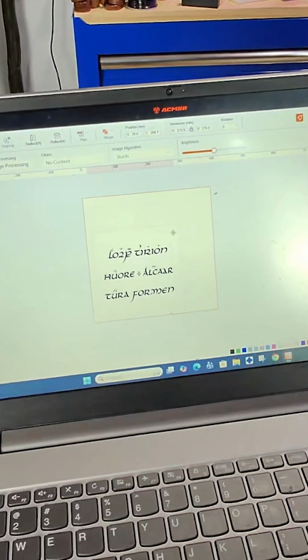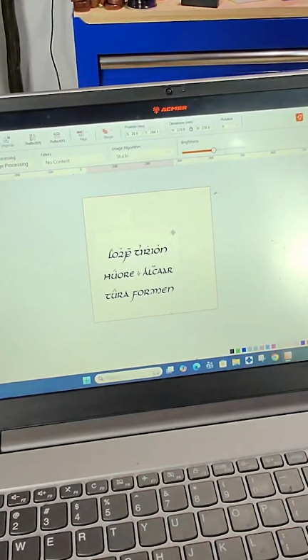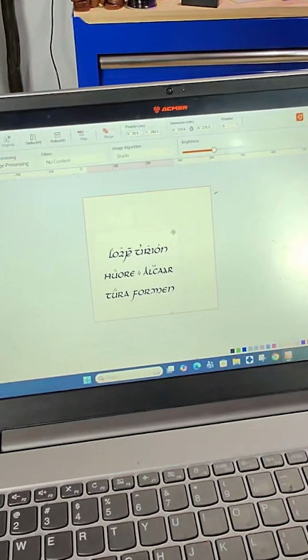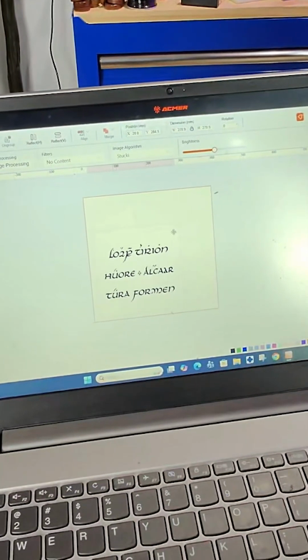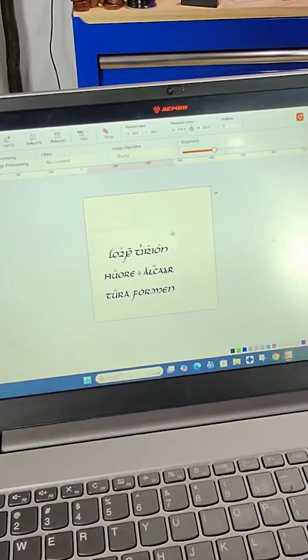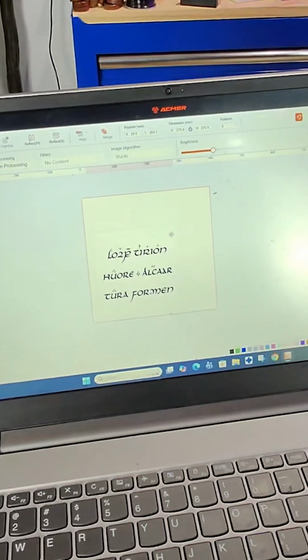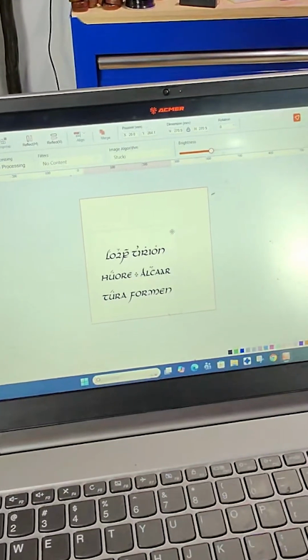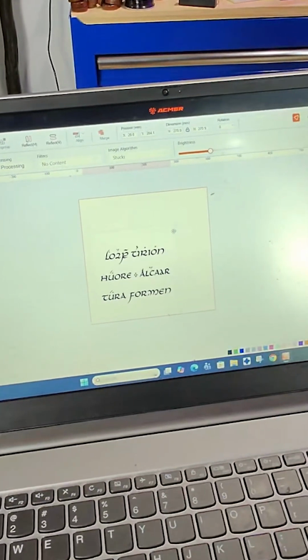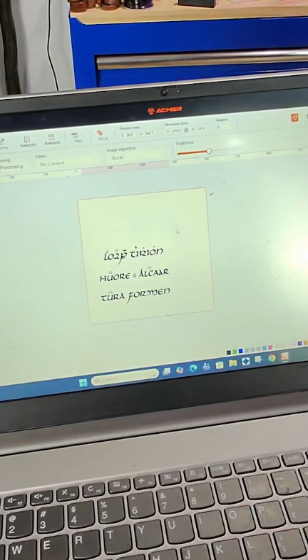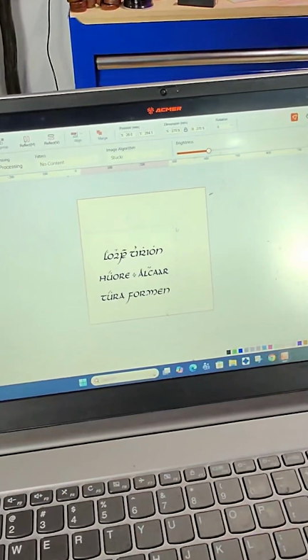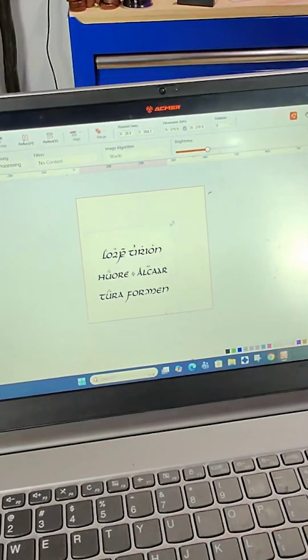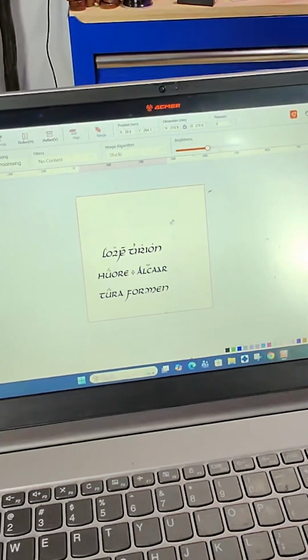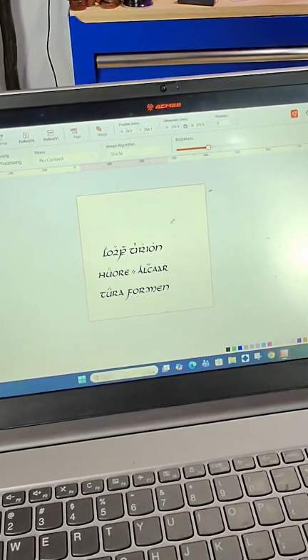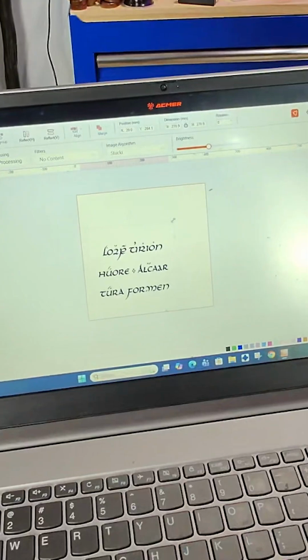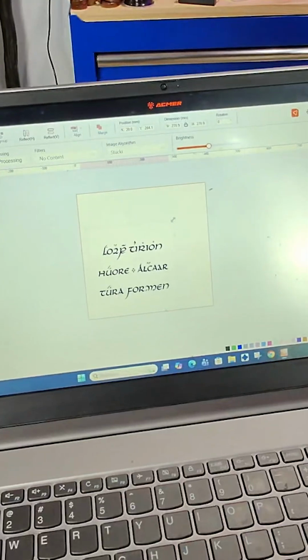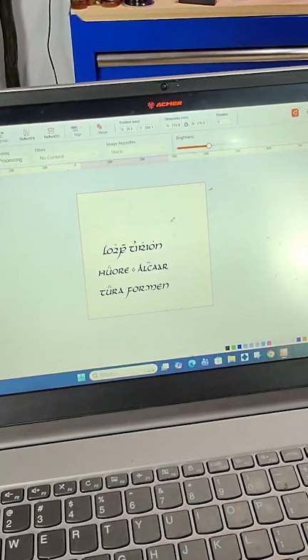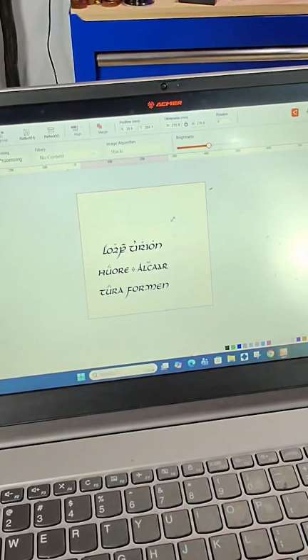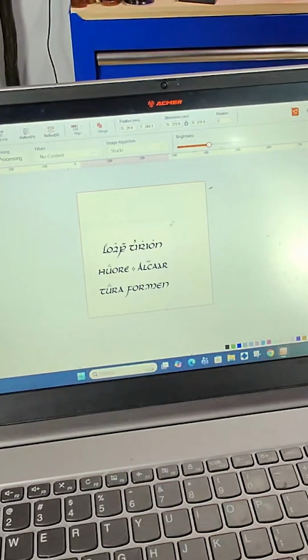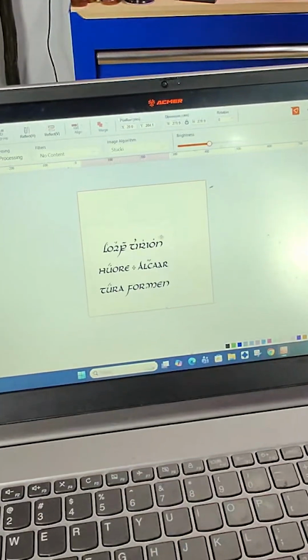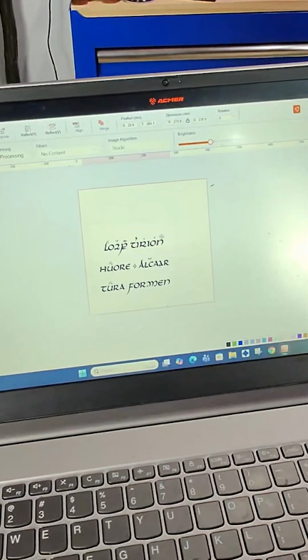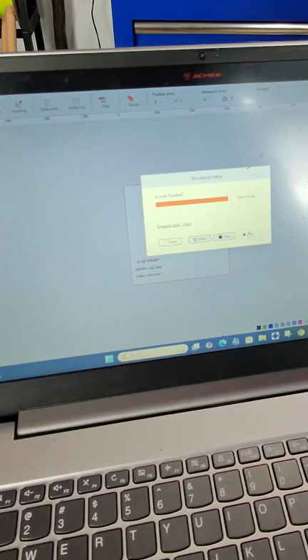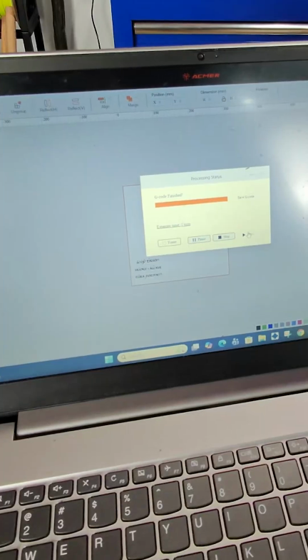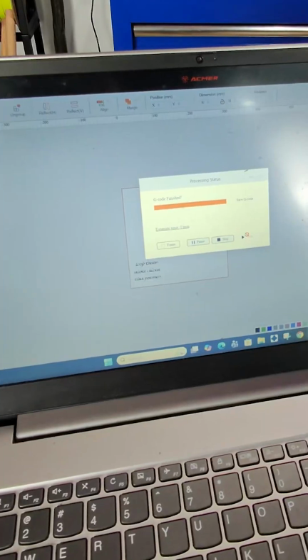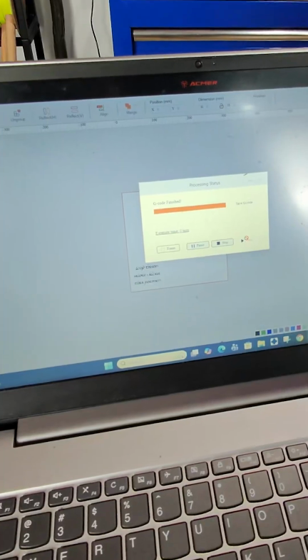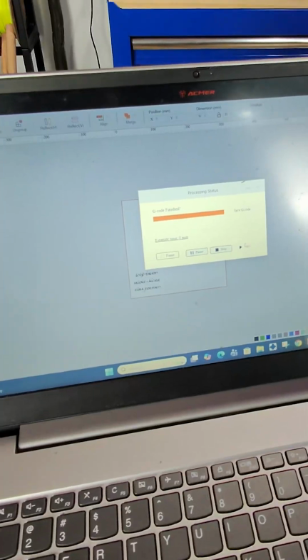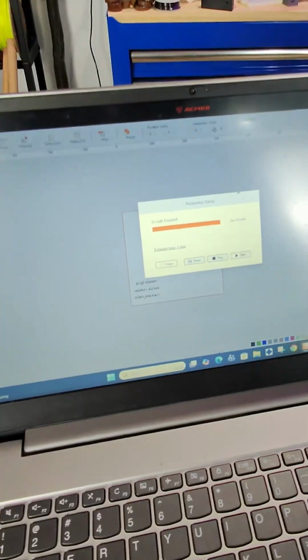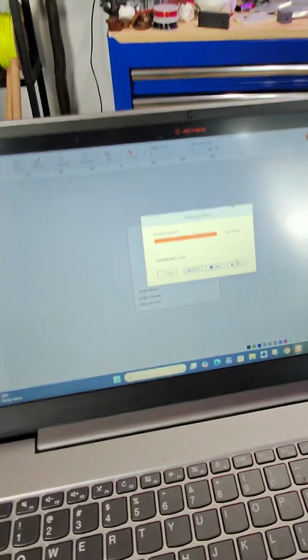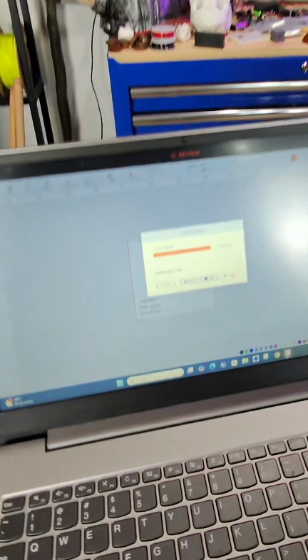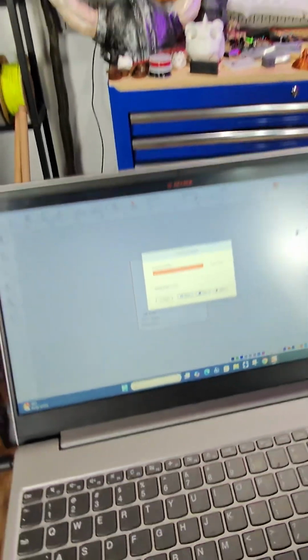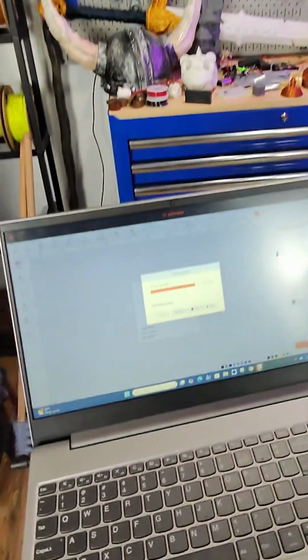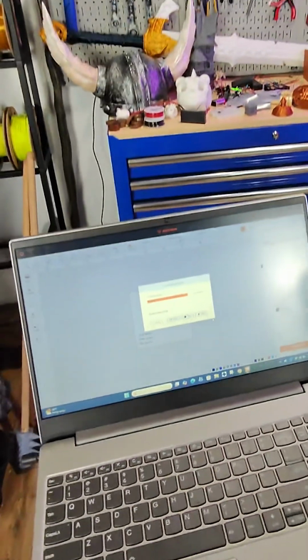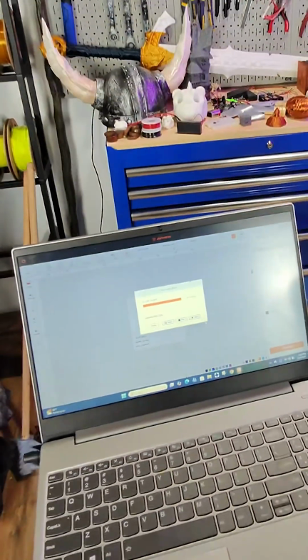The runes are in high elvish for frost, victory, courage, honor, strength, and north.